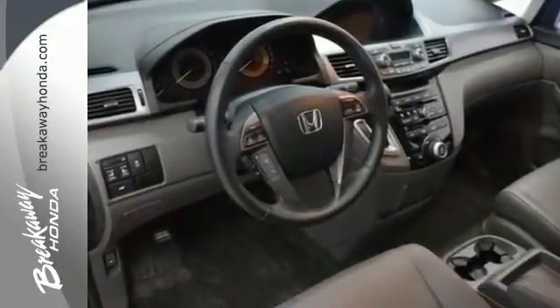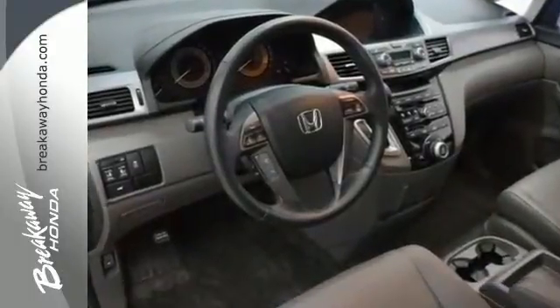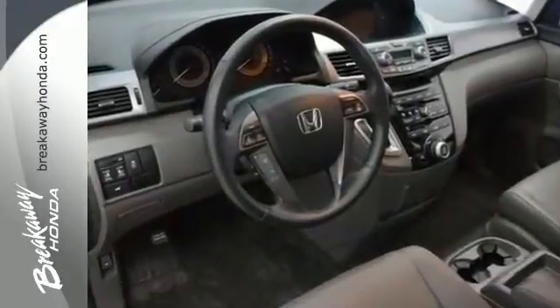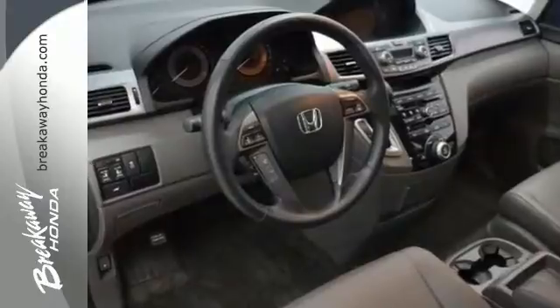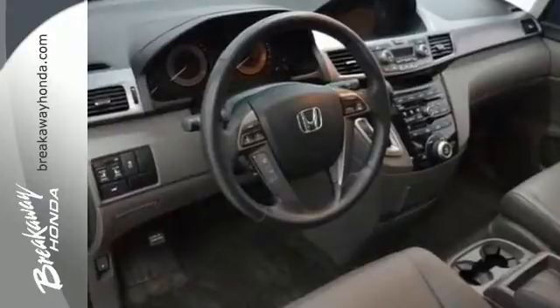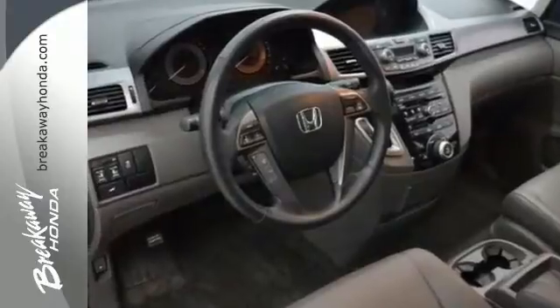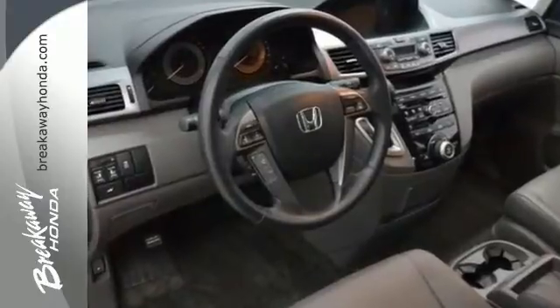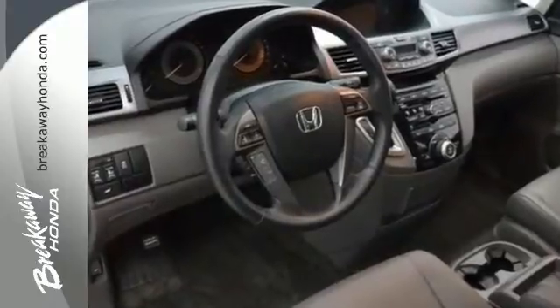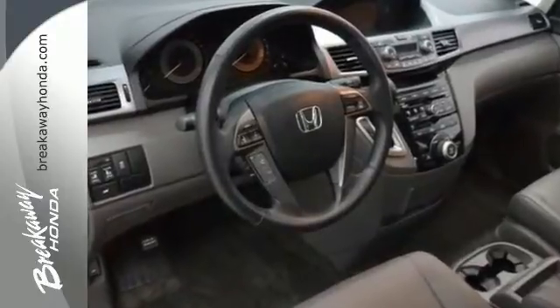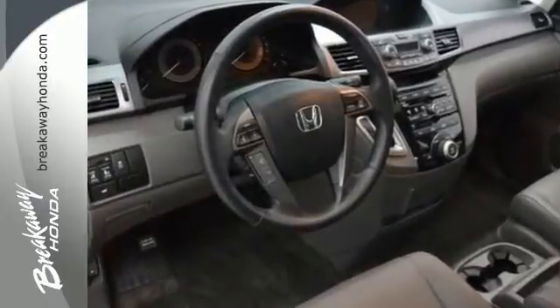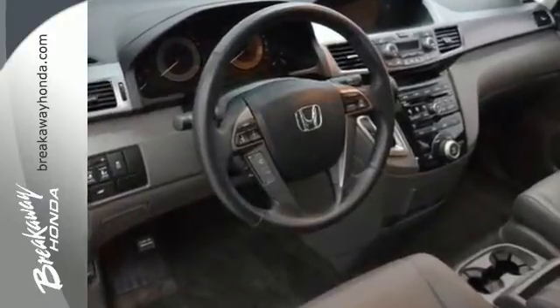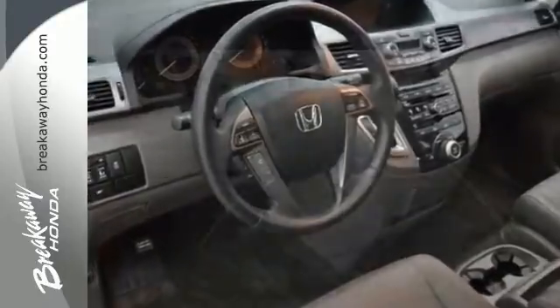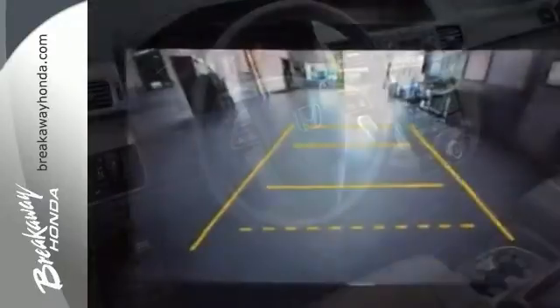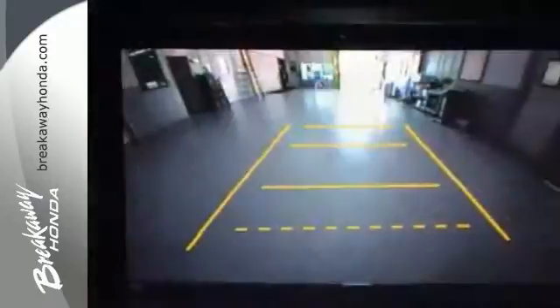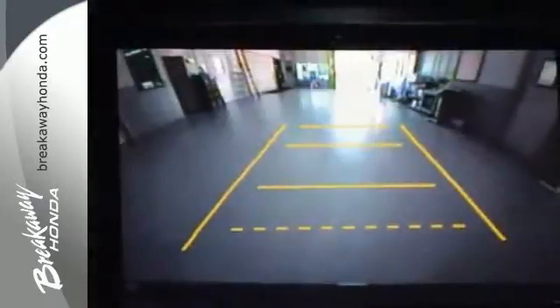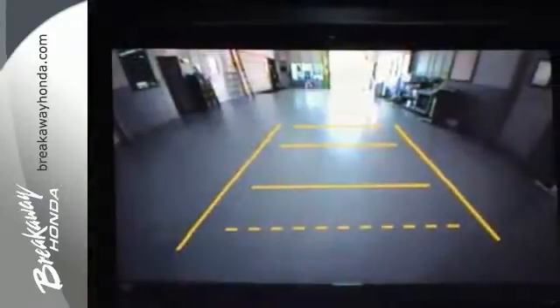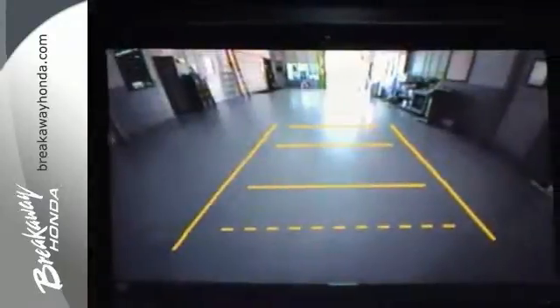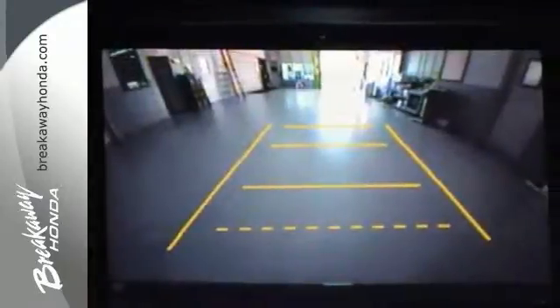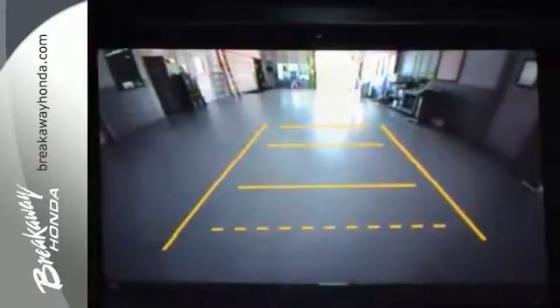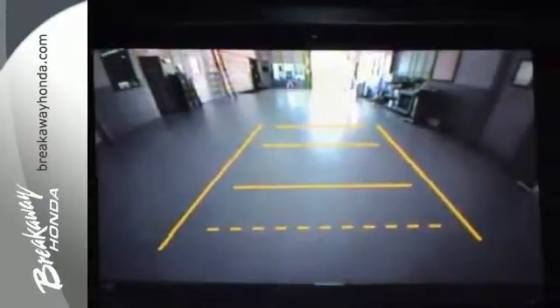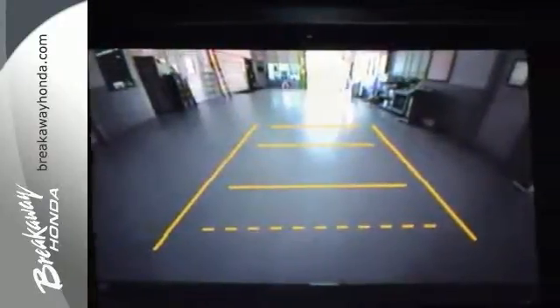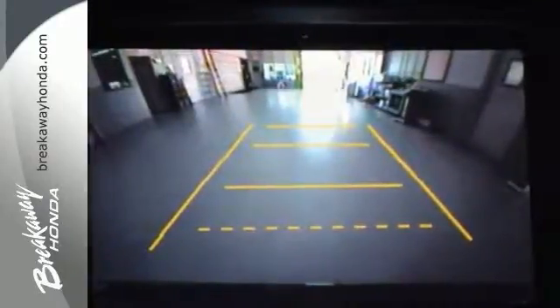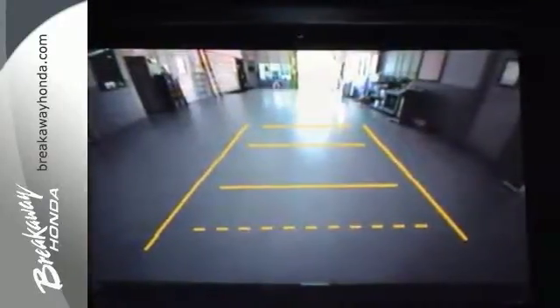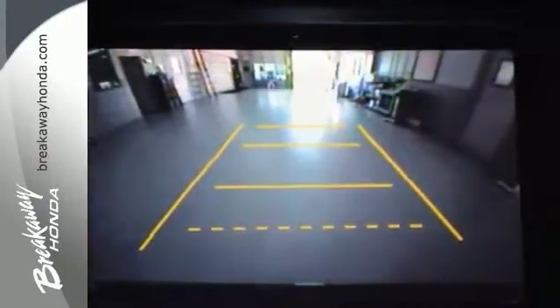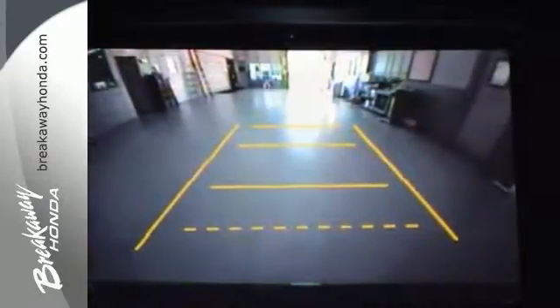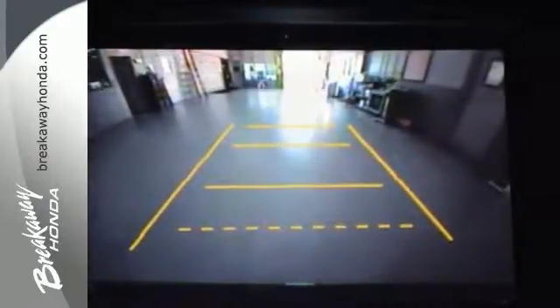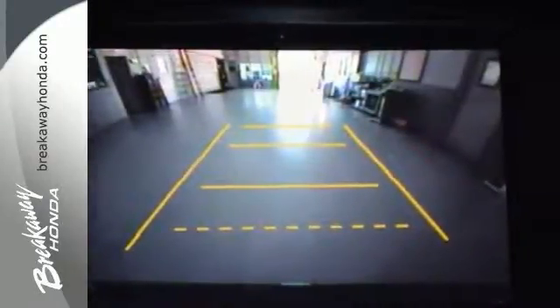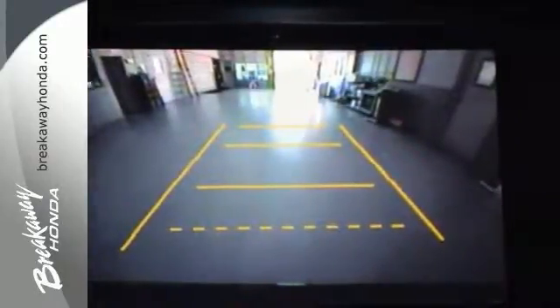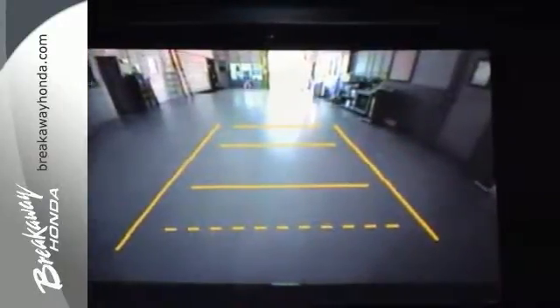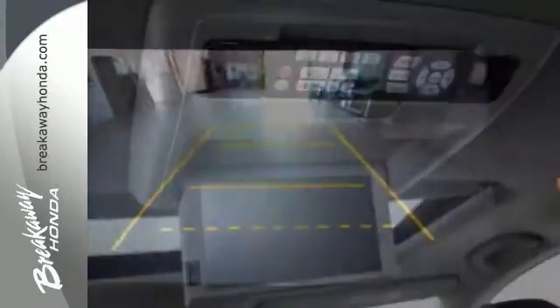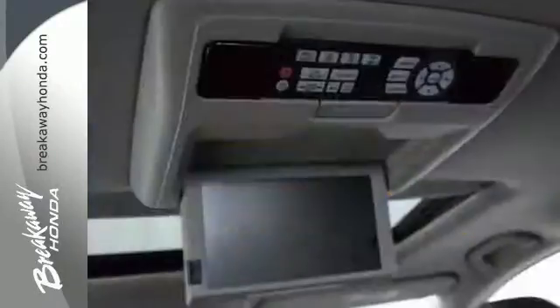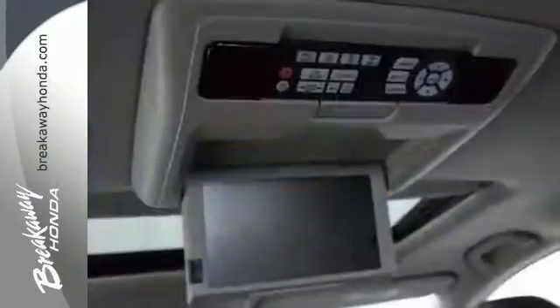Features include Bluetooth and a rear view camera. It offers a HomeLink garage door transmitter, heated mirrors, heated seats, and a sunroof too.